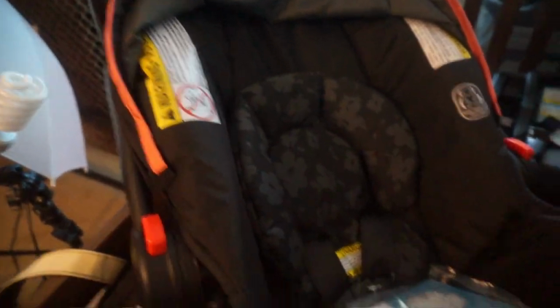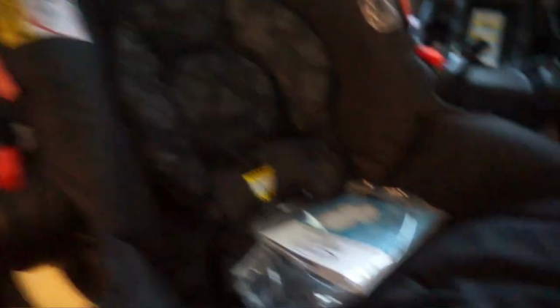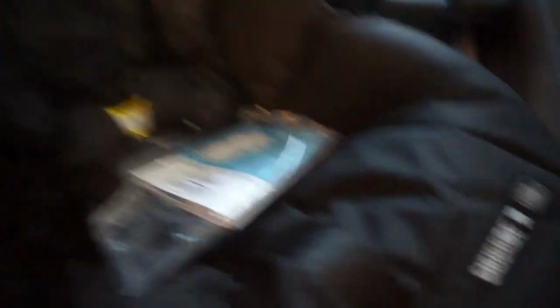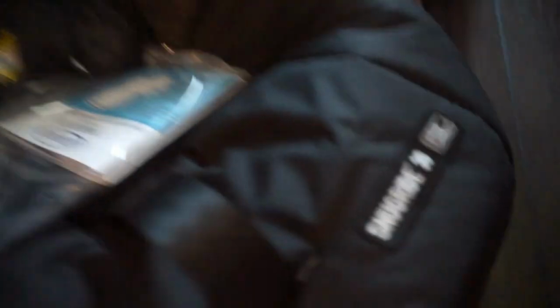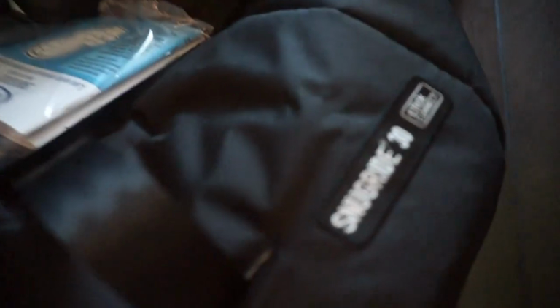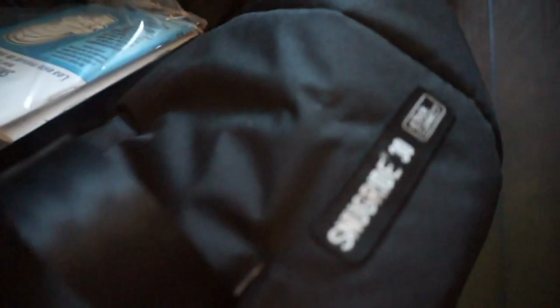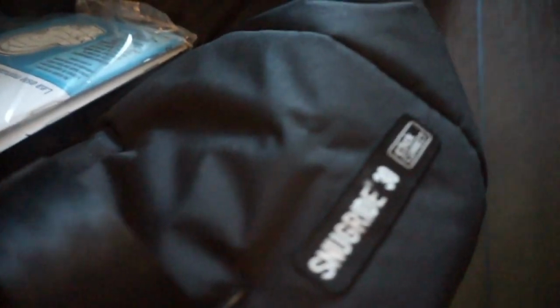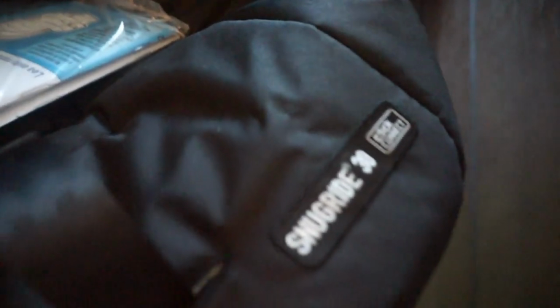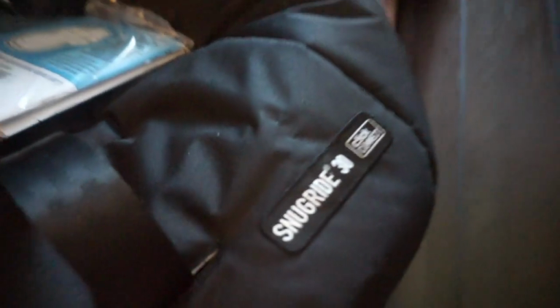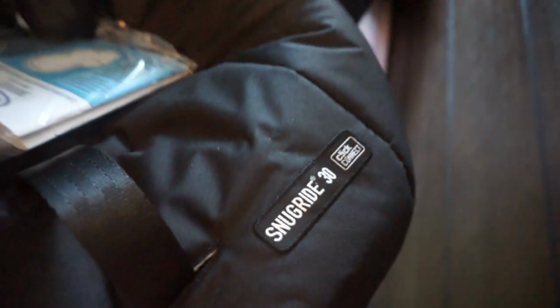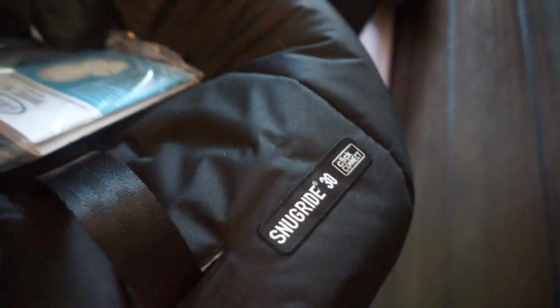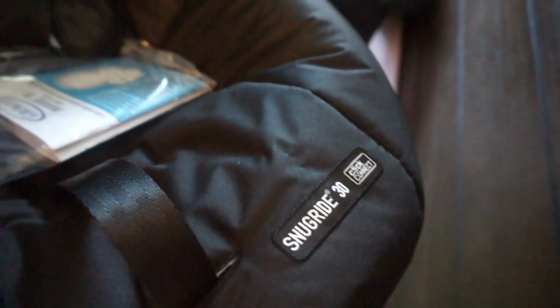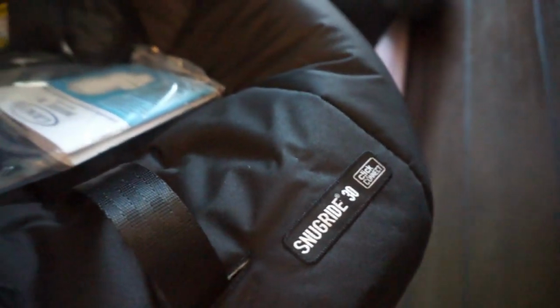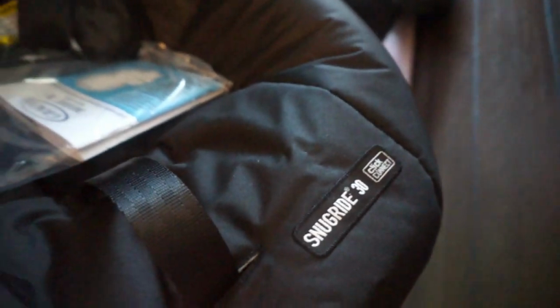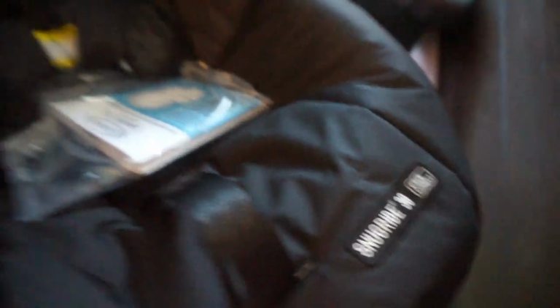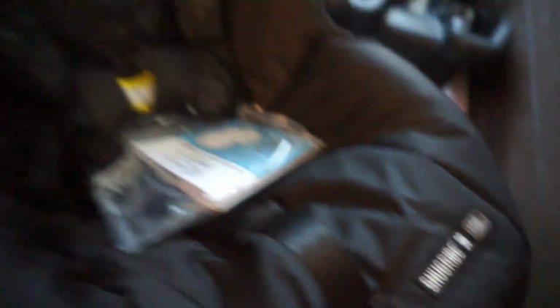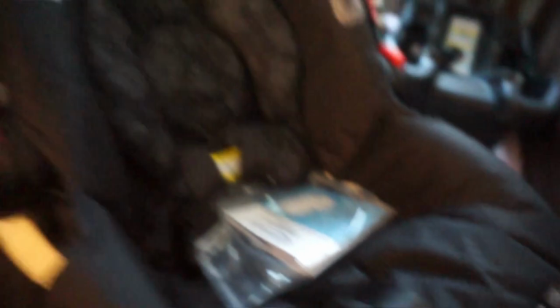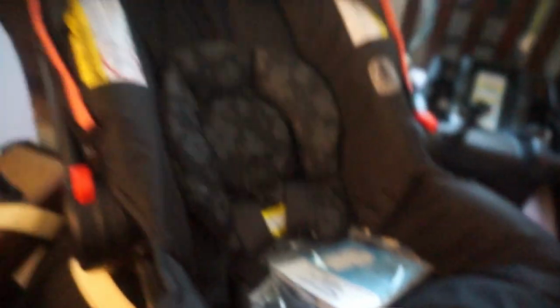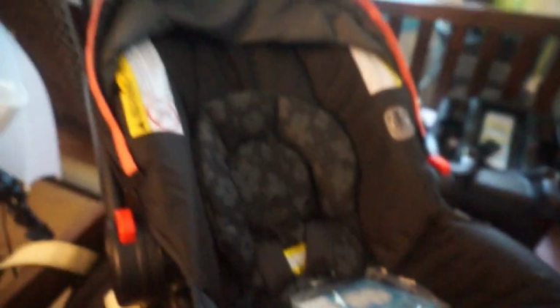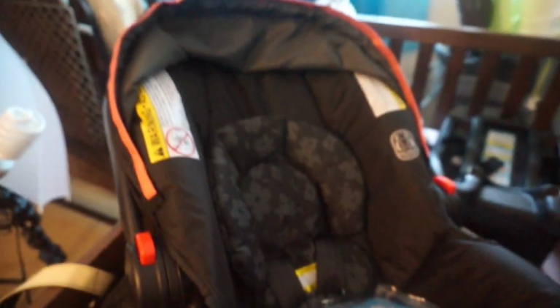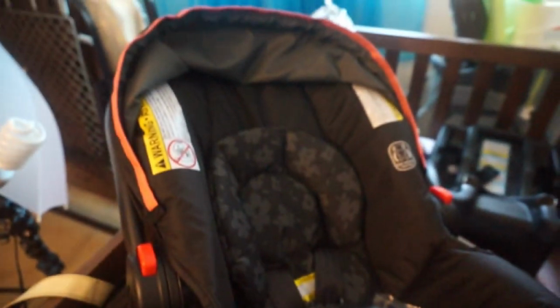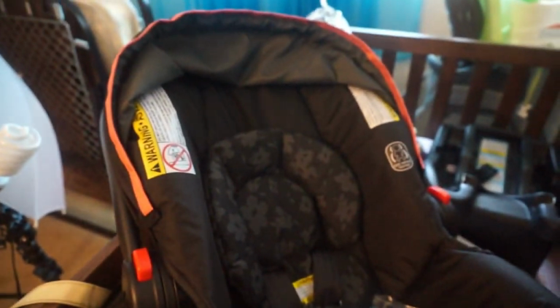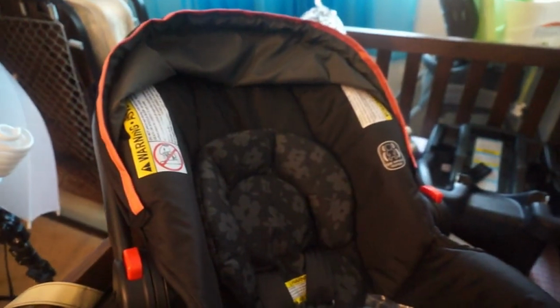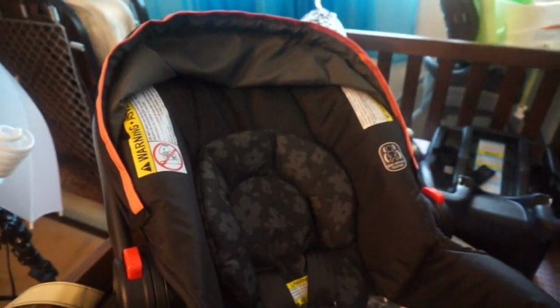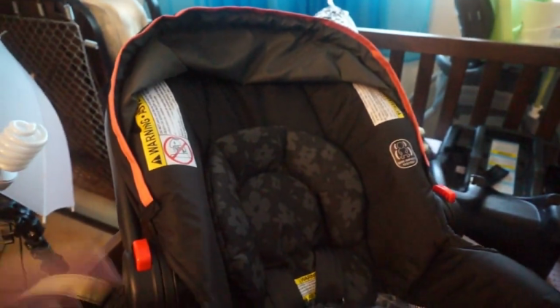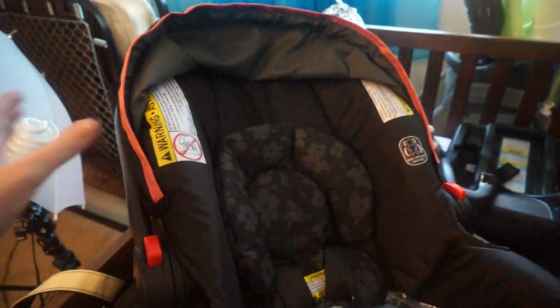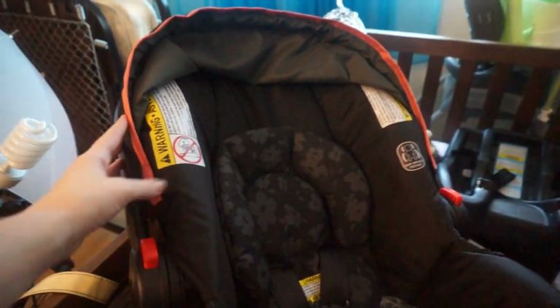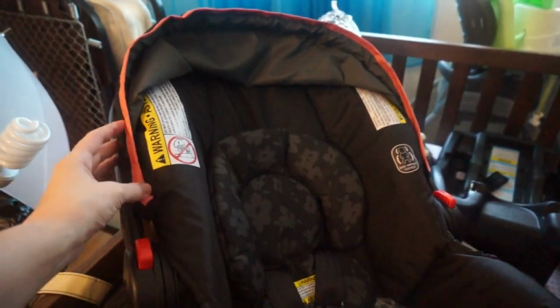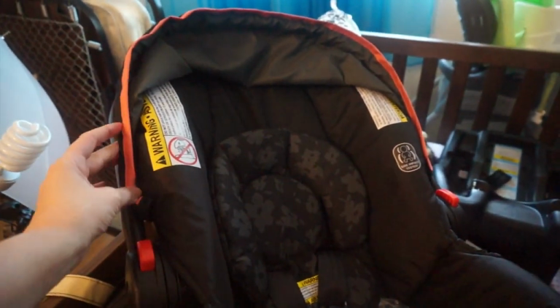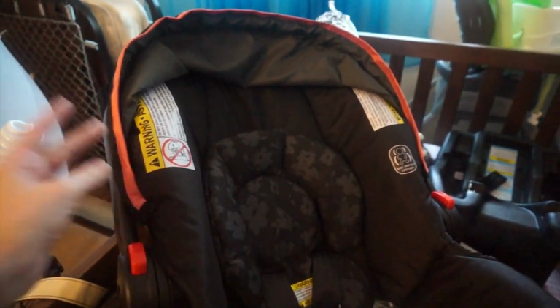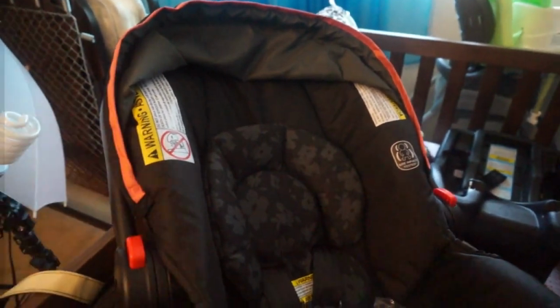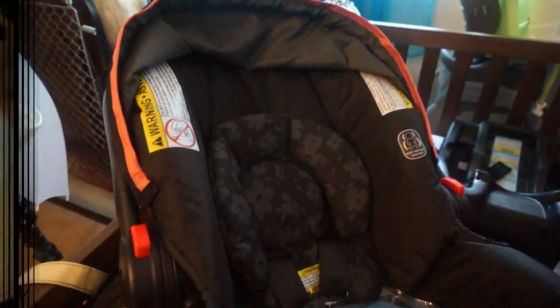And this is the Graco Snug Ride 30 — I'll link it in my Amazon storefront.